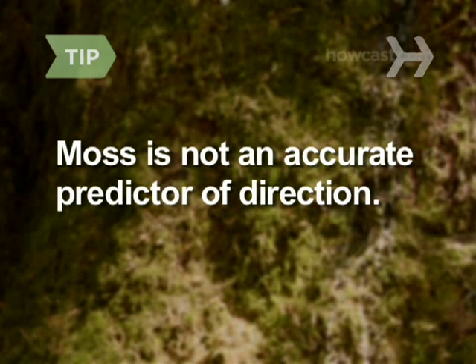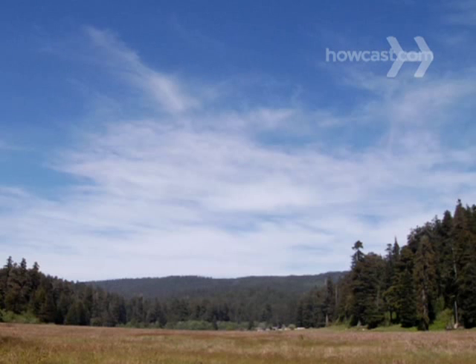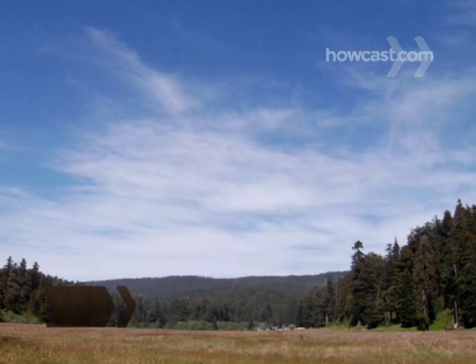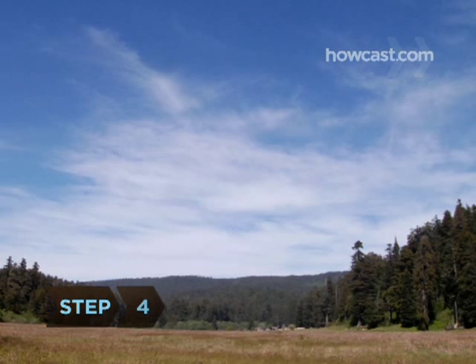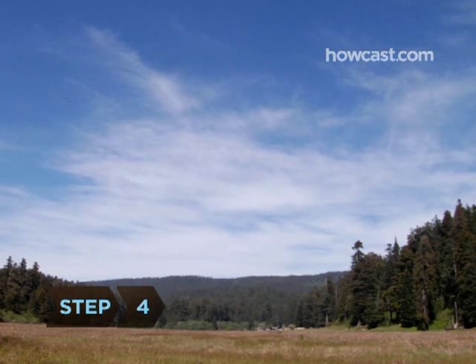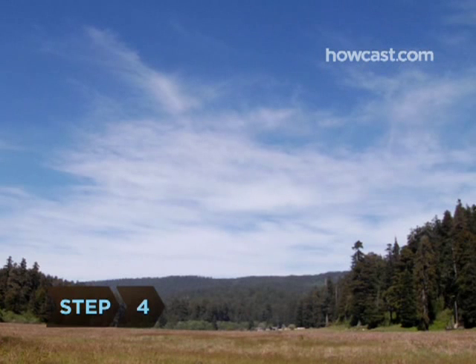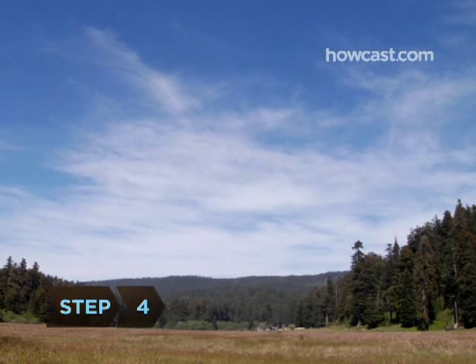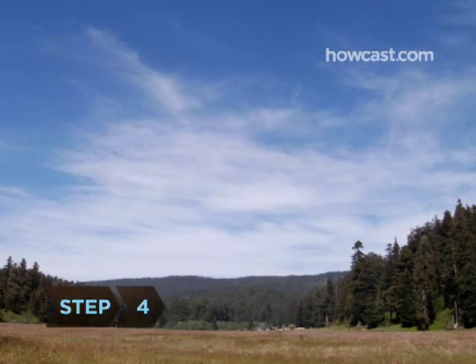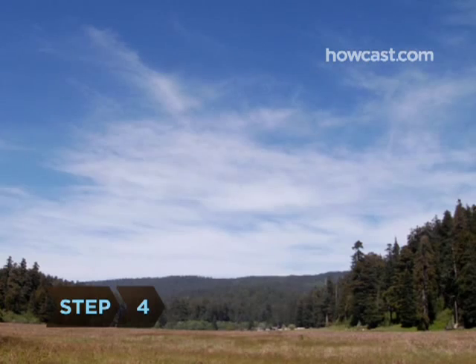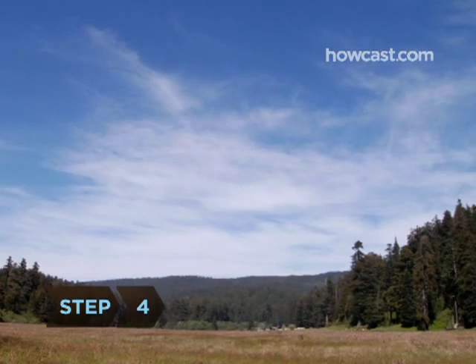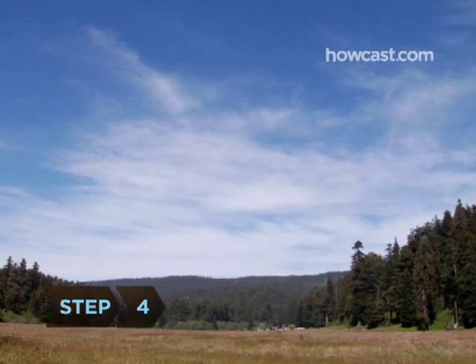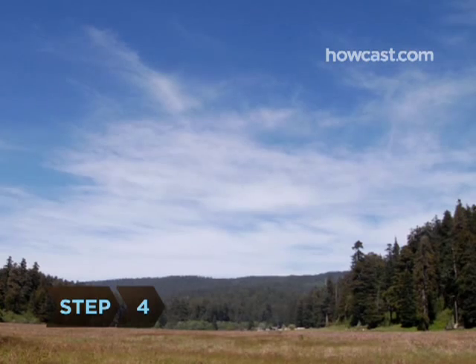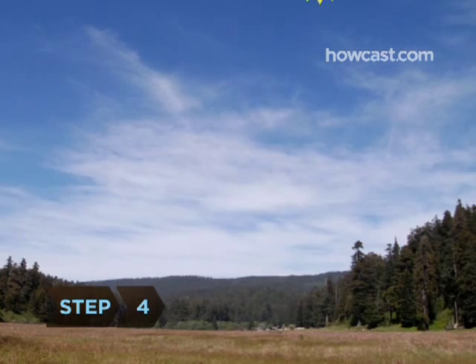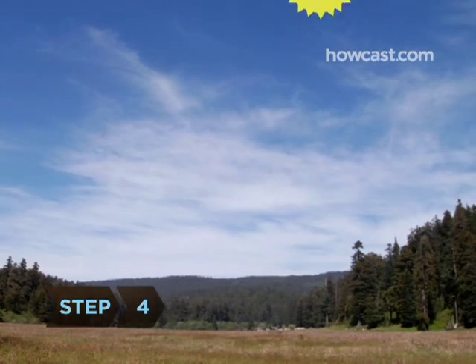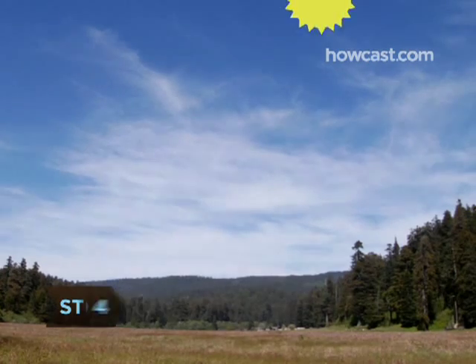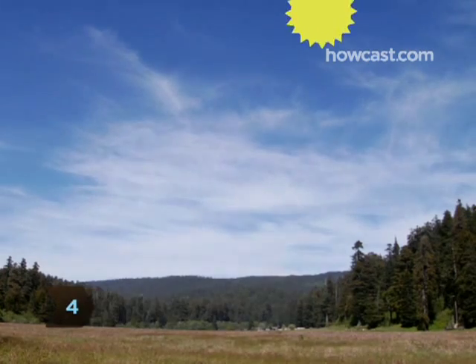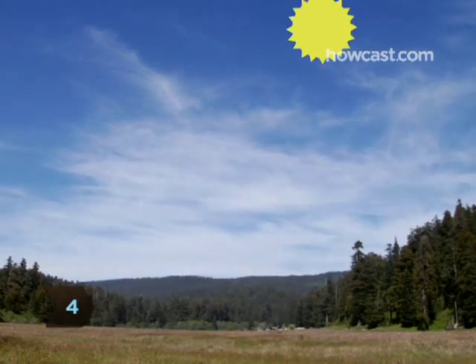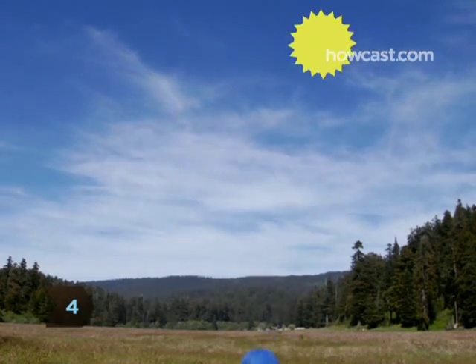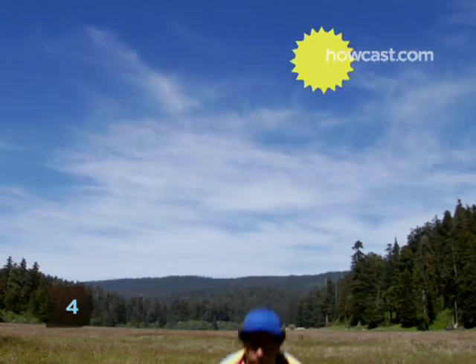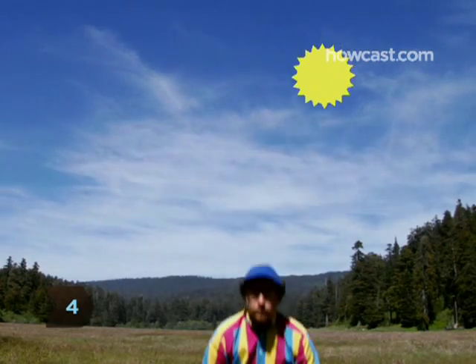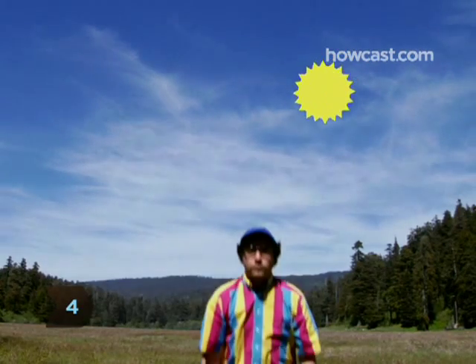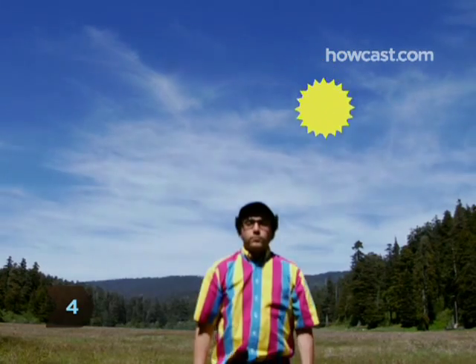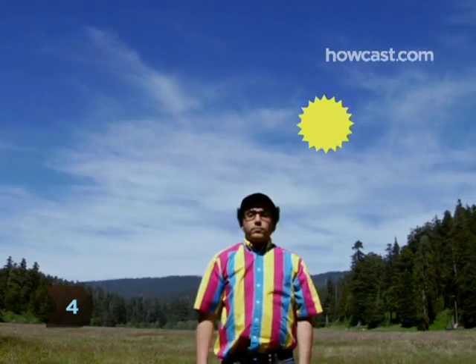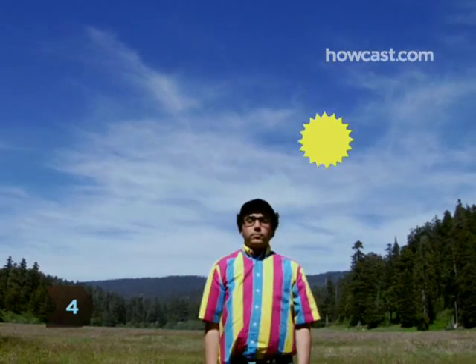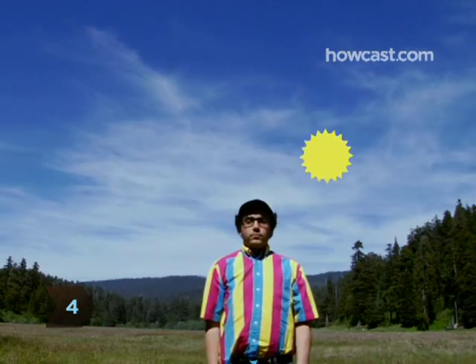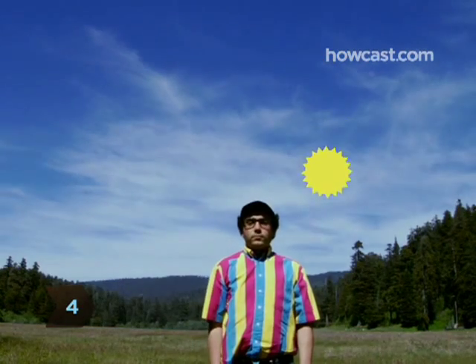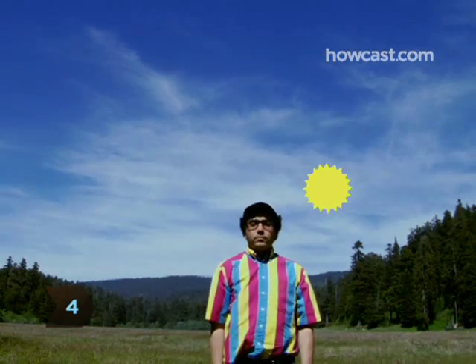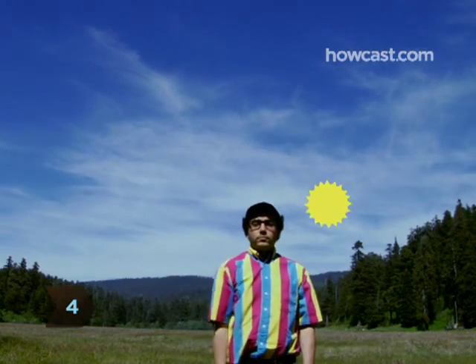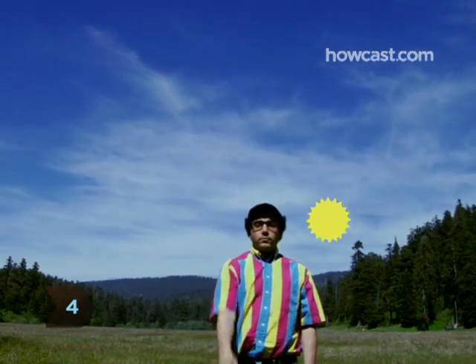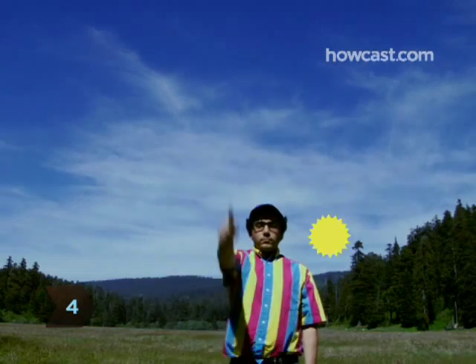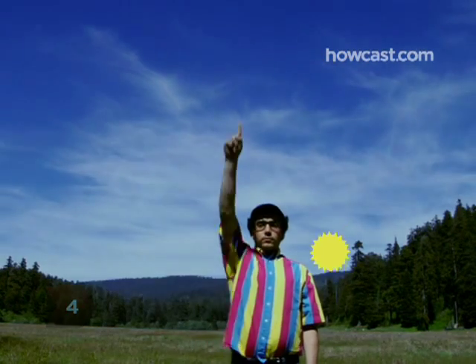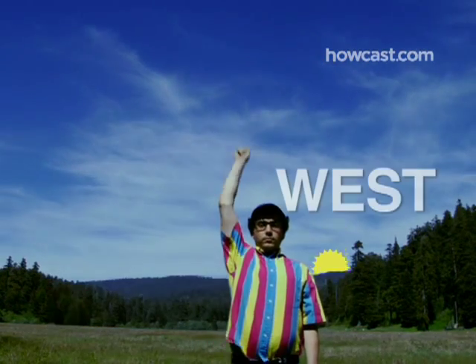Step 4. Wait until the sun begins setting. Whichever direction it's going down is west.